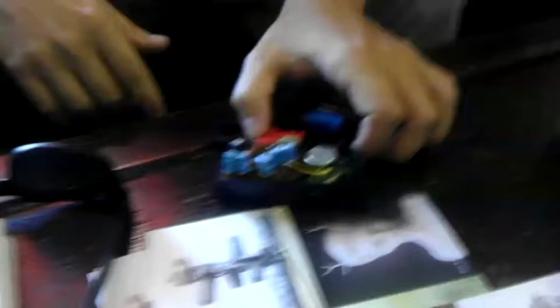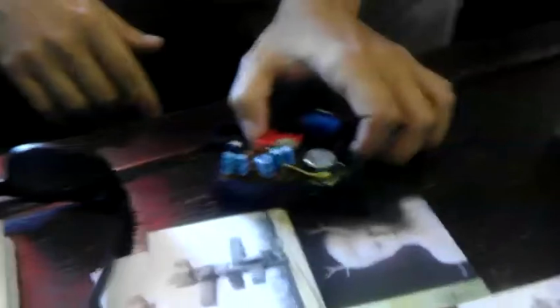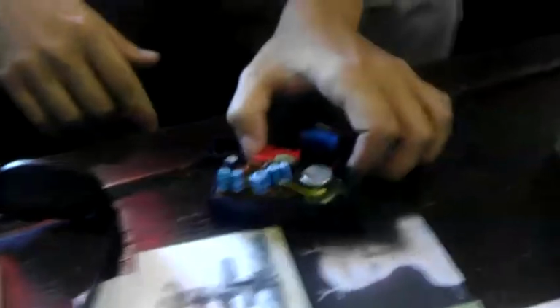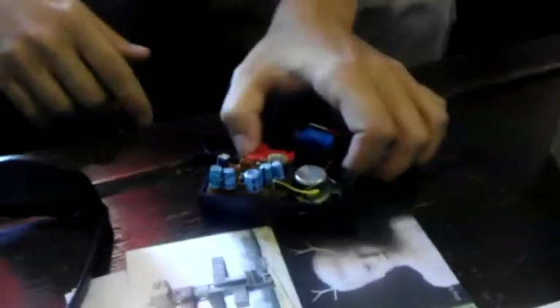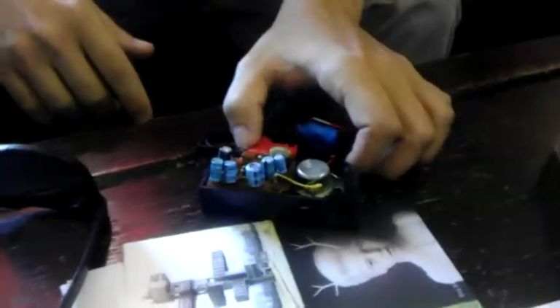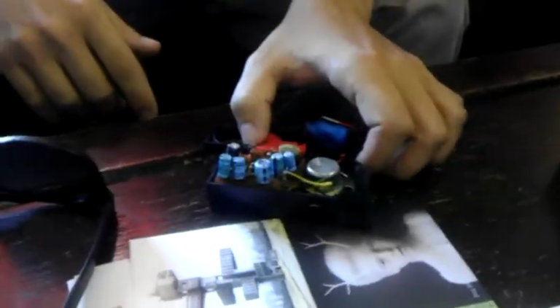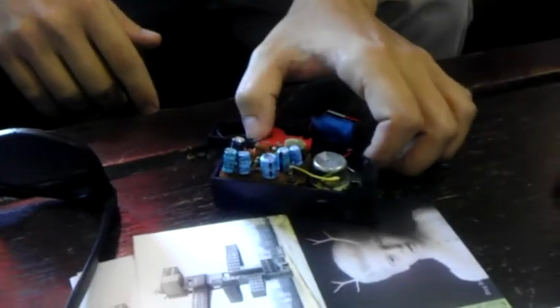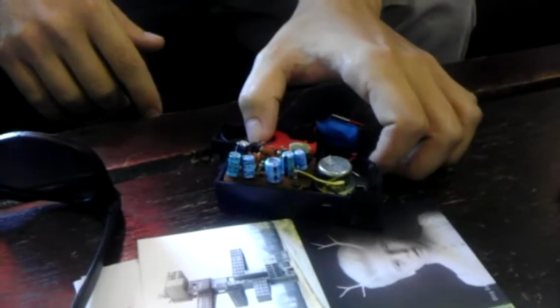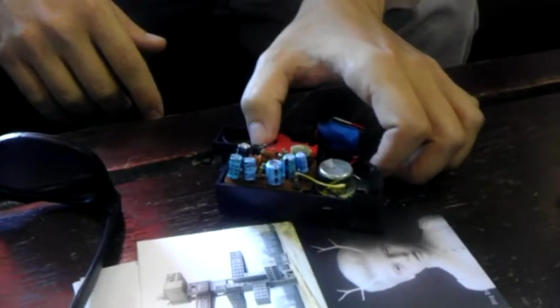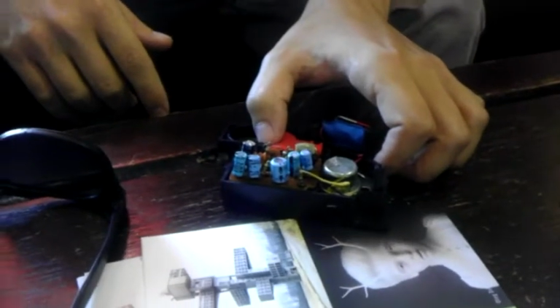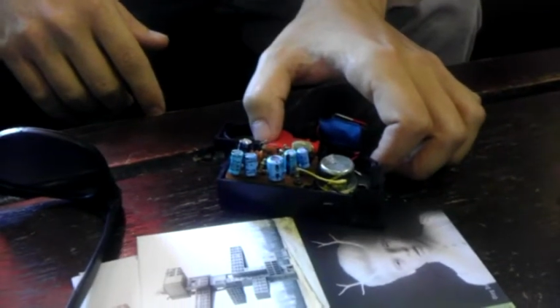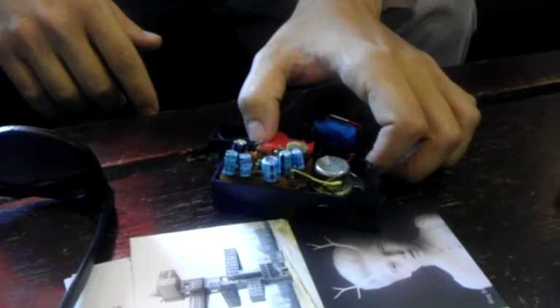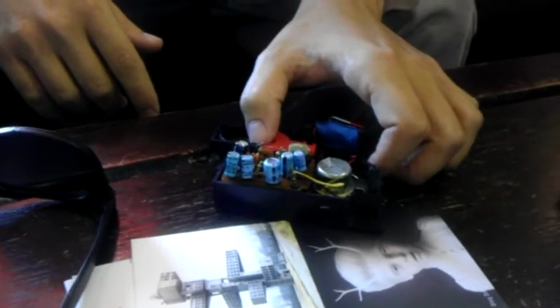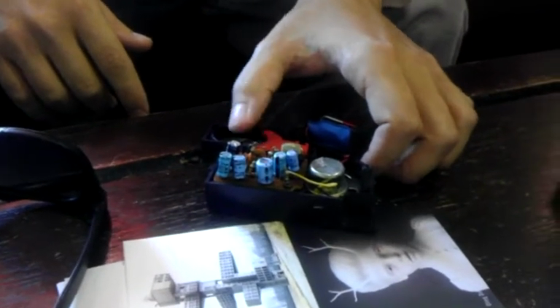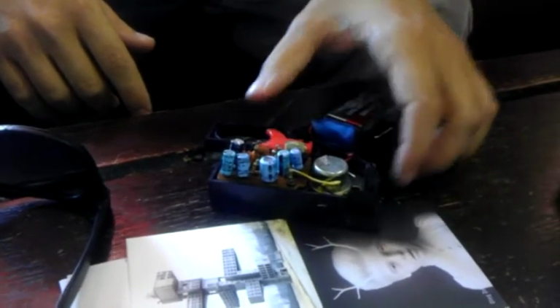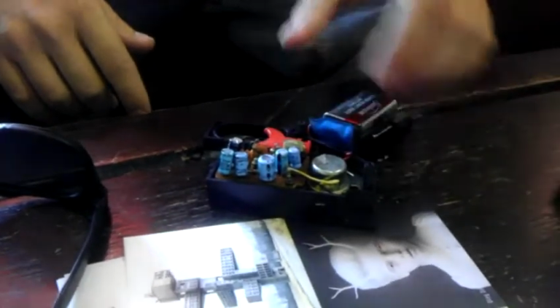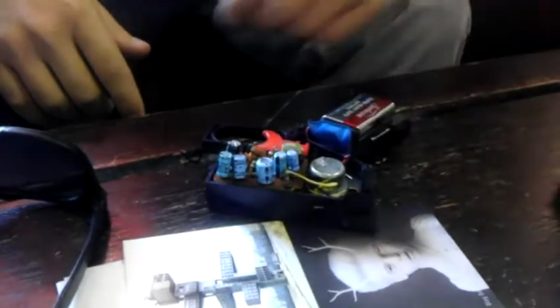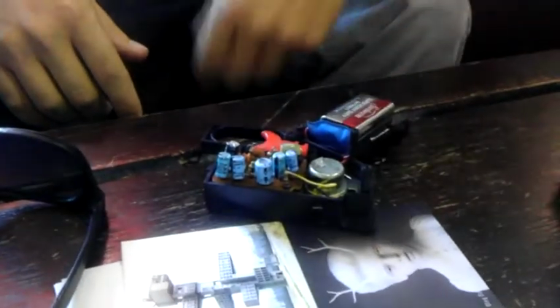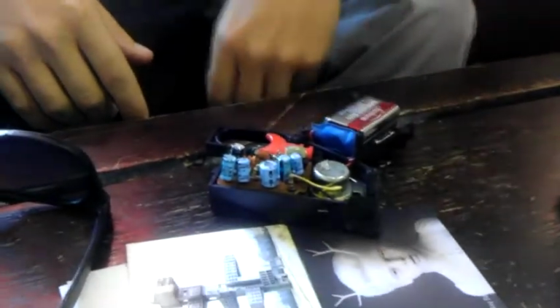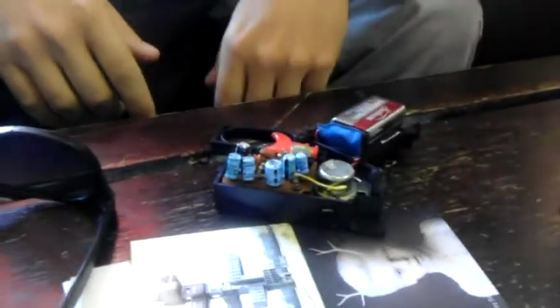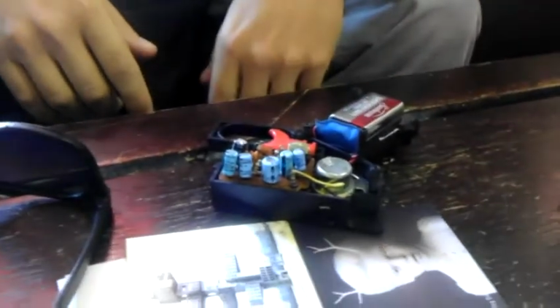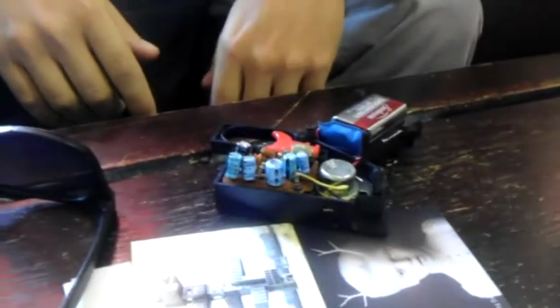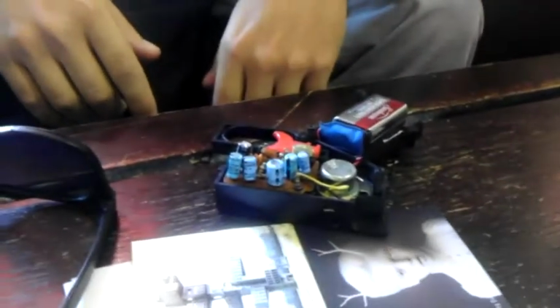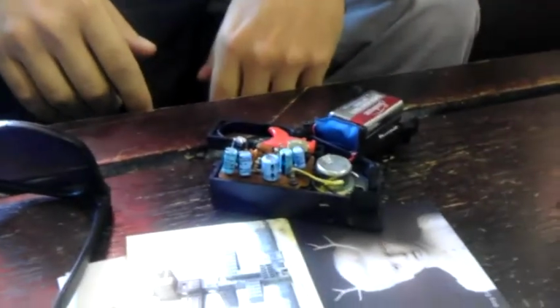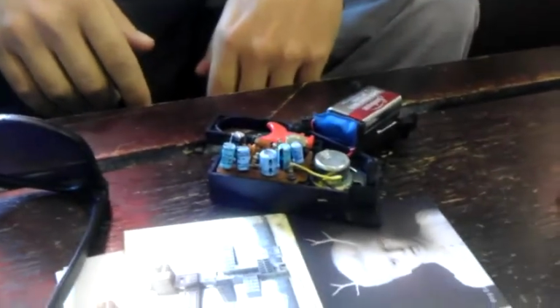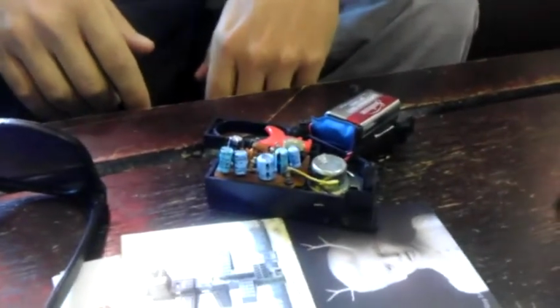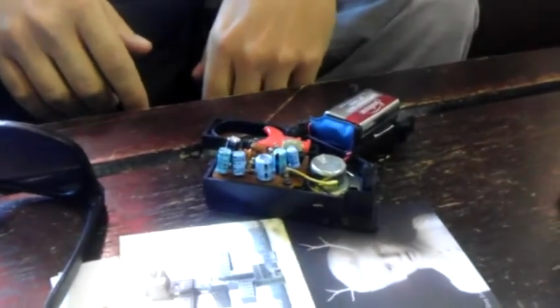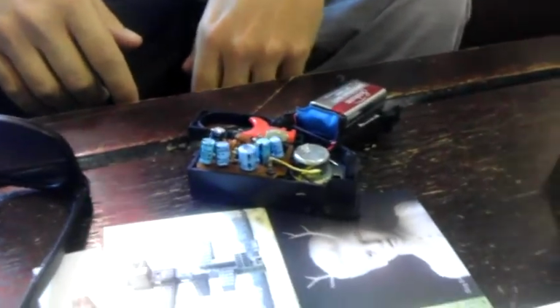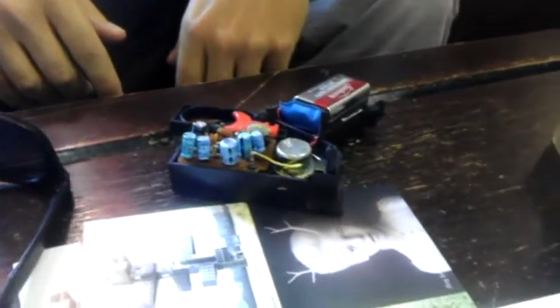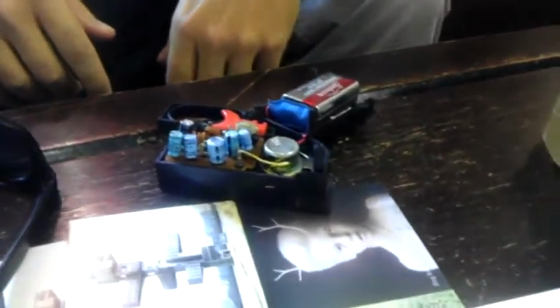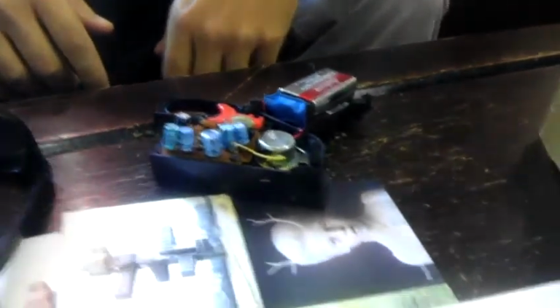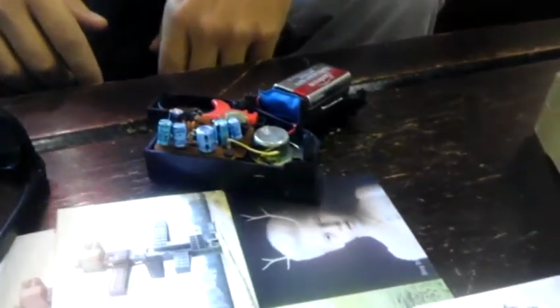We're here with Max, a.k.a. Dr. Moonstein. We just took apart this — it's like a toy gun.